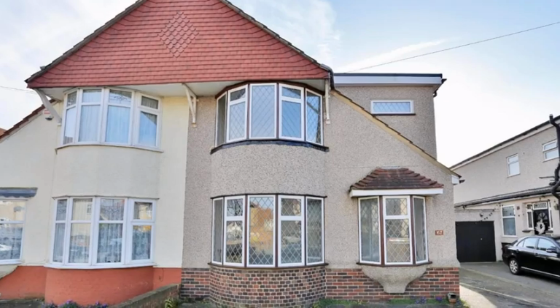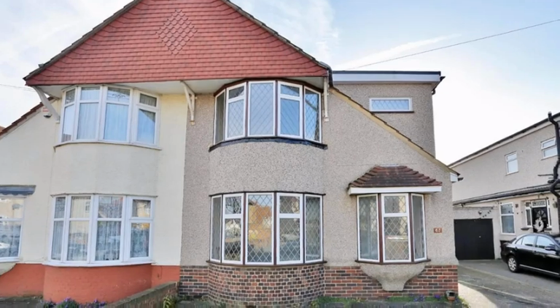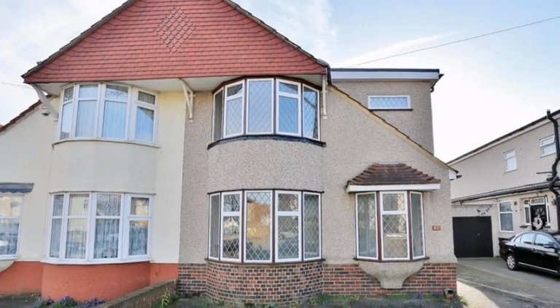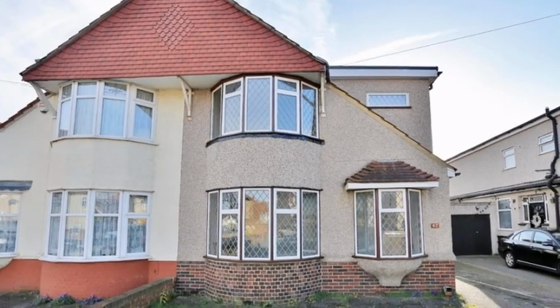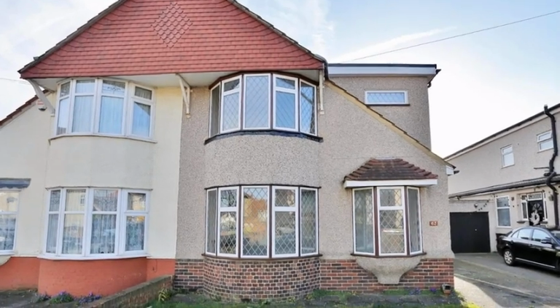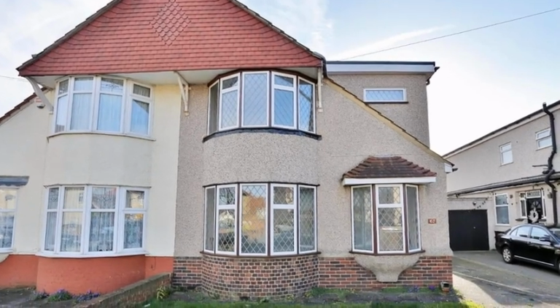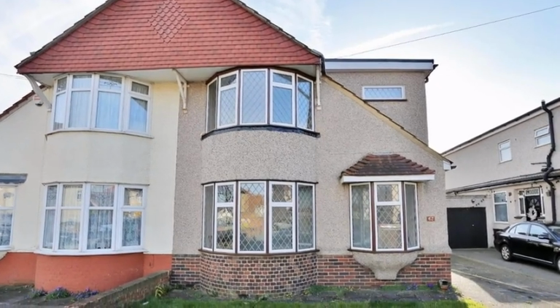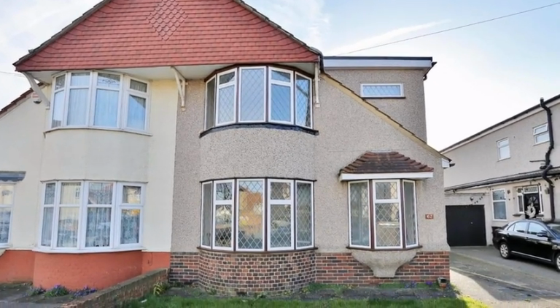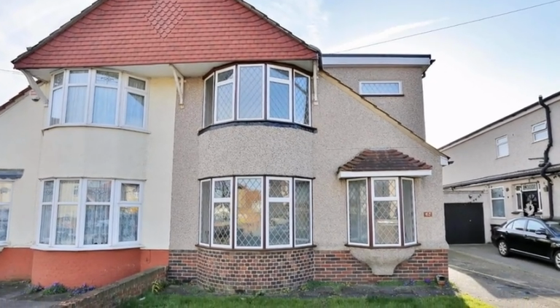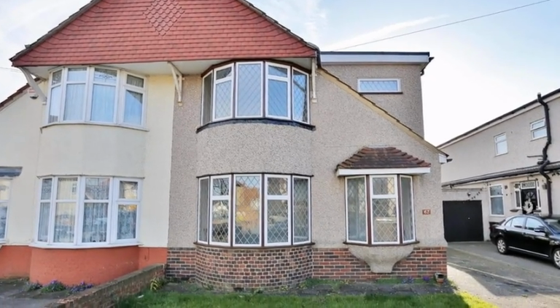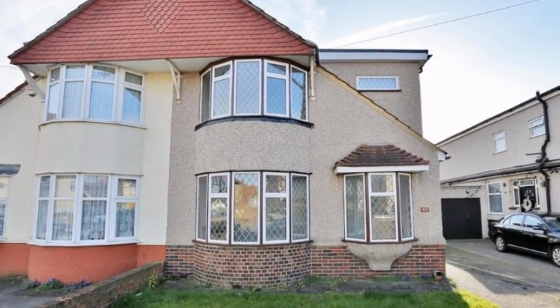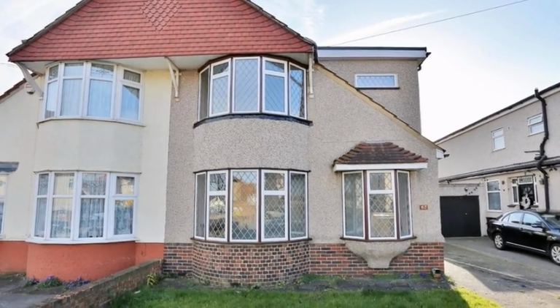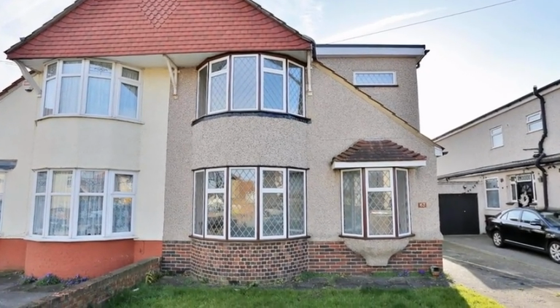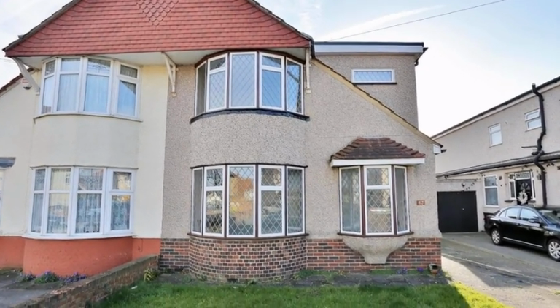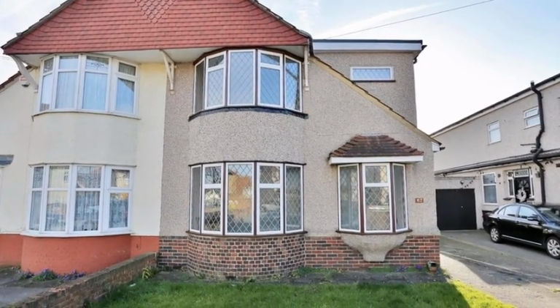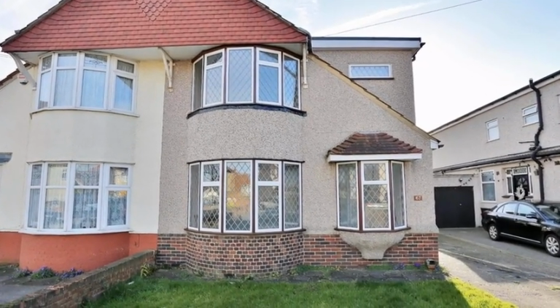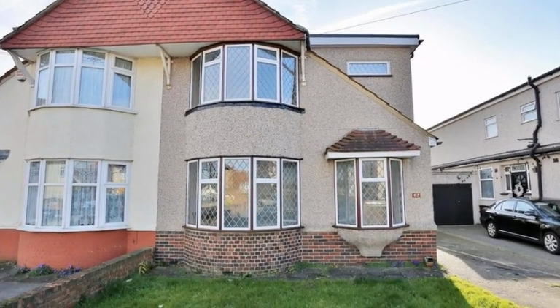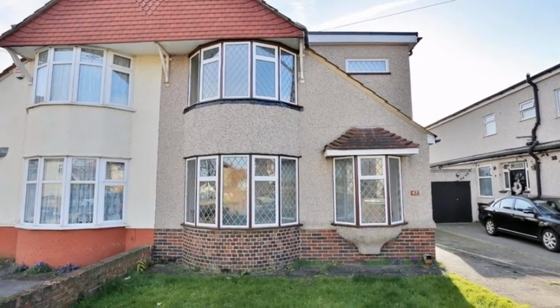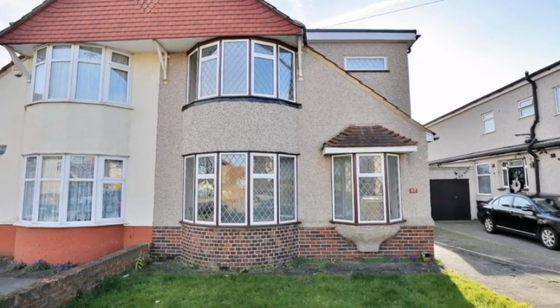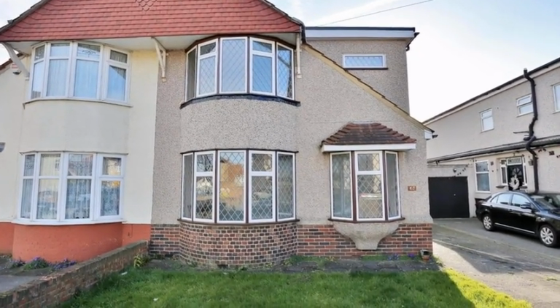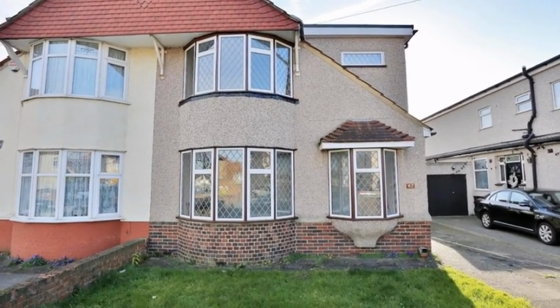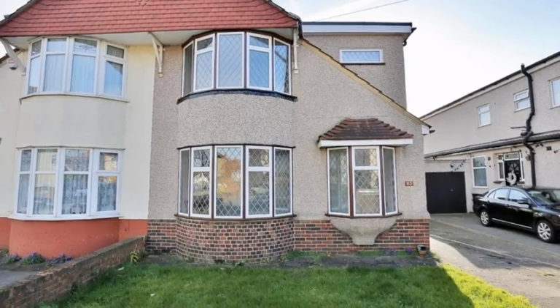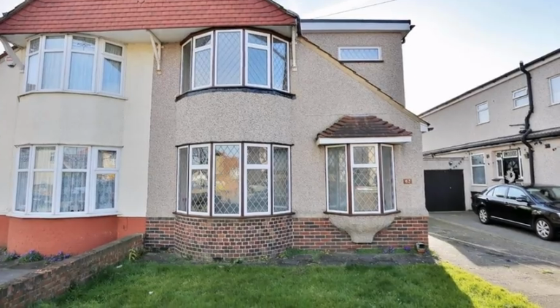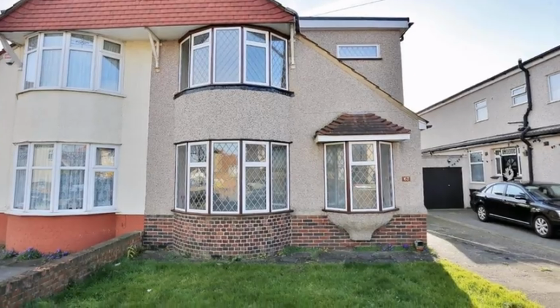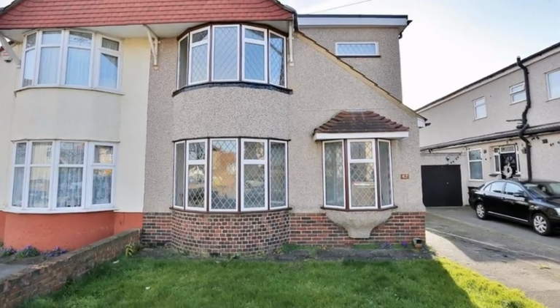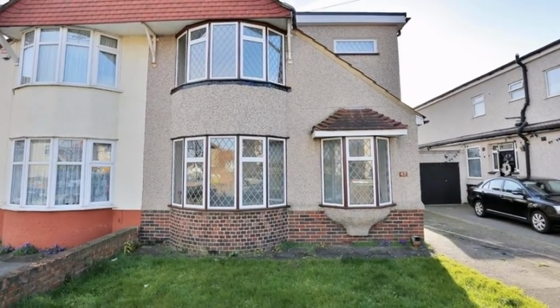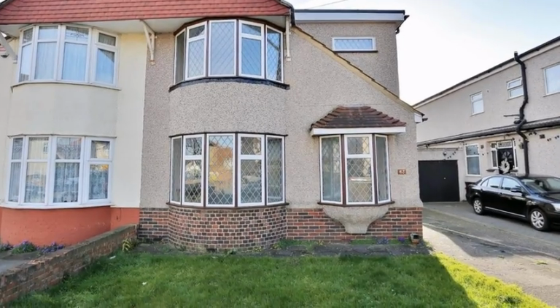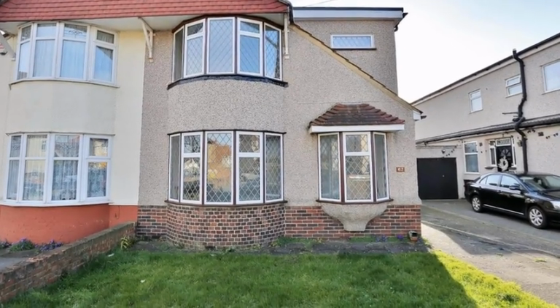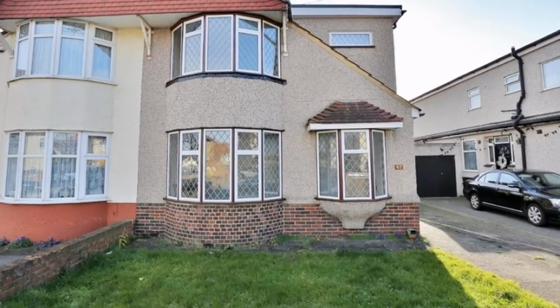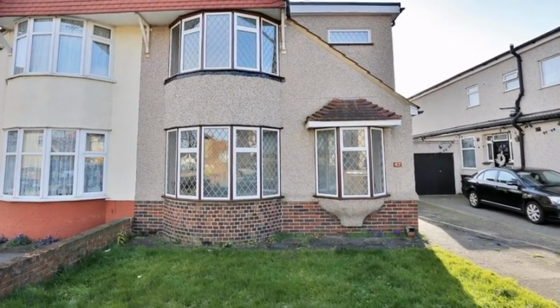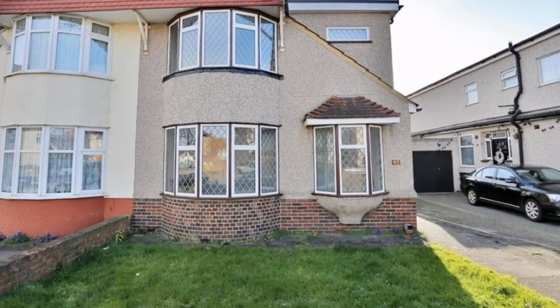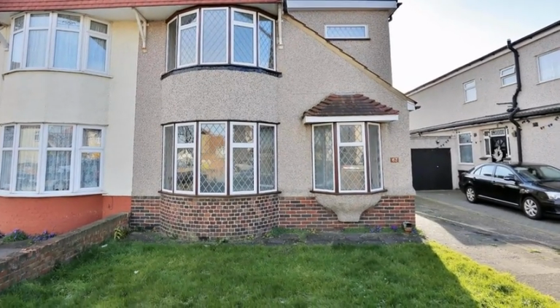This four-bedroom semi-detached family home is situated in a highly sought-after location and benefits from a garage.